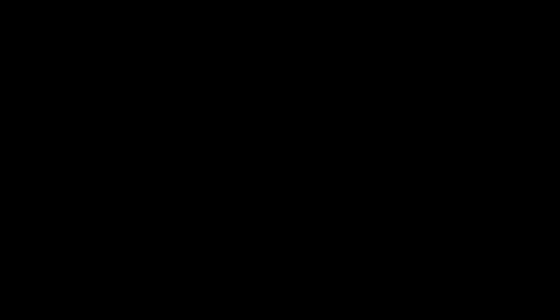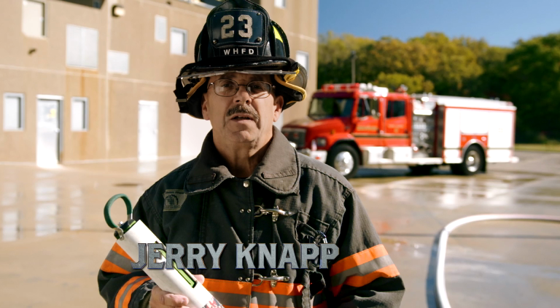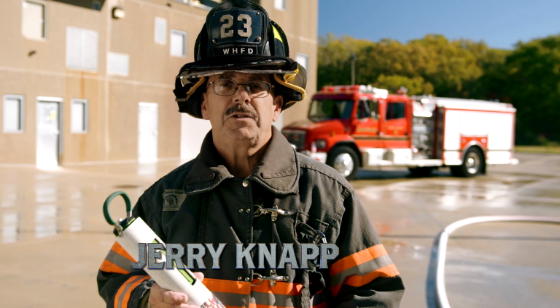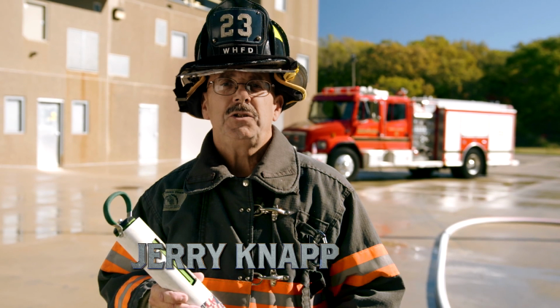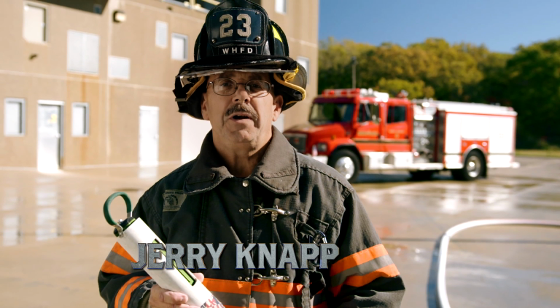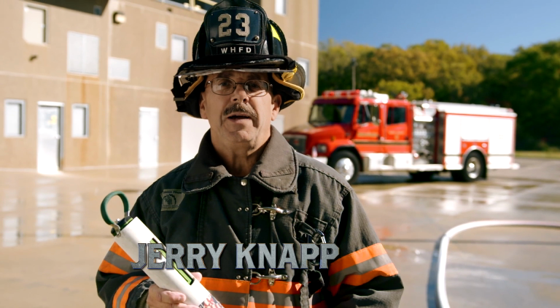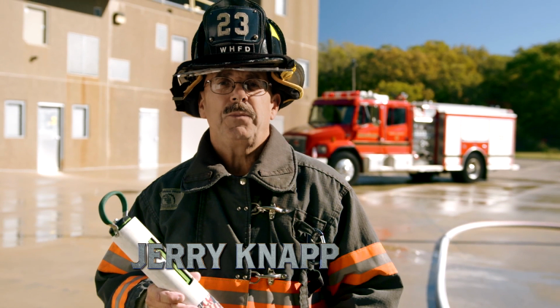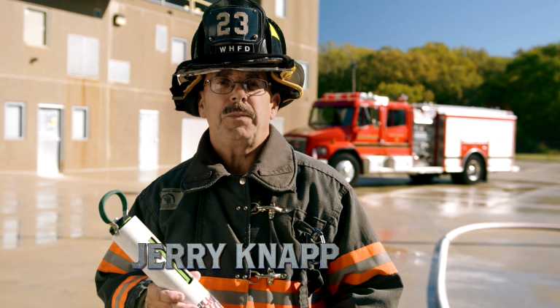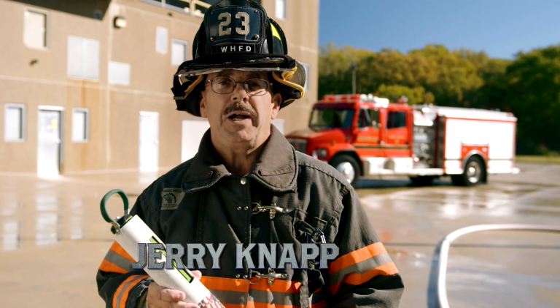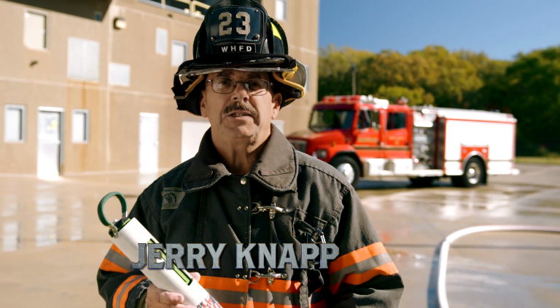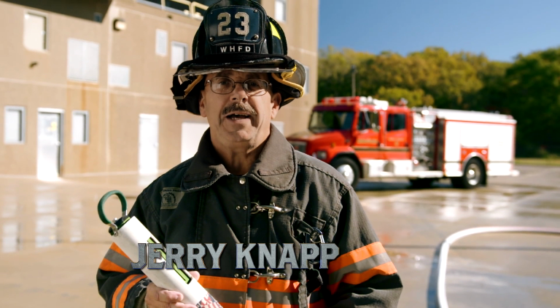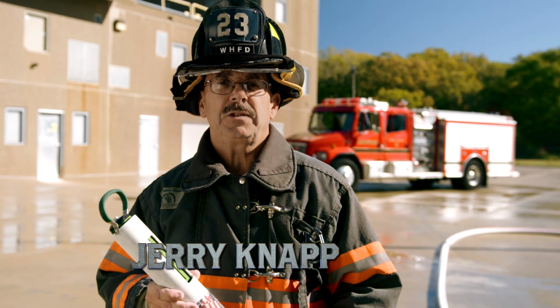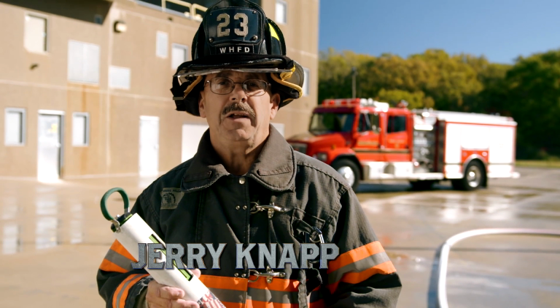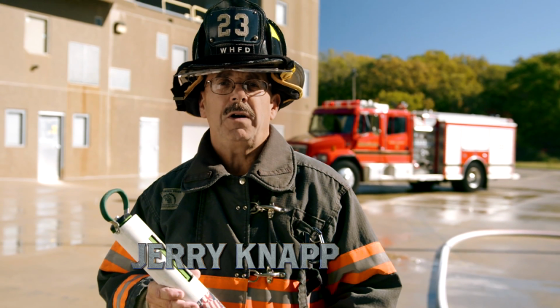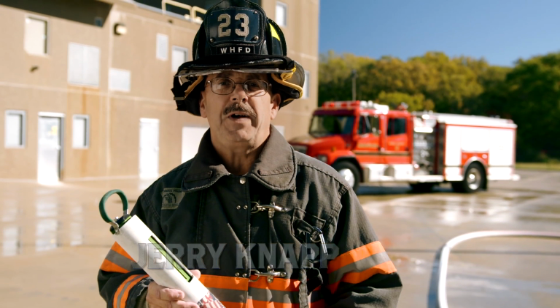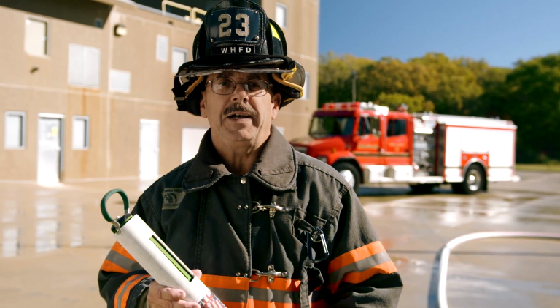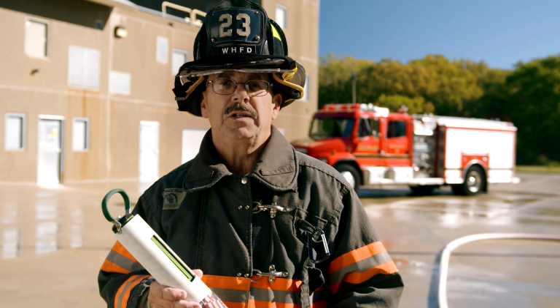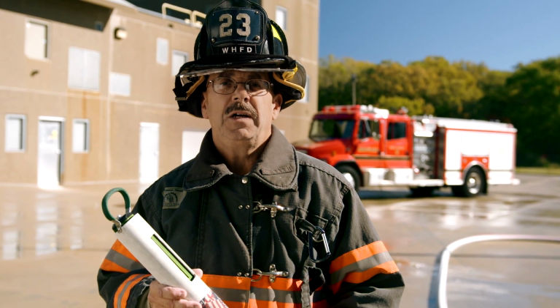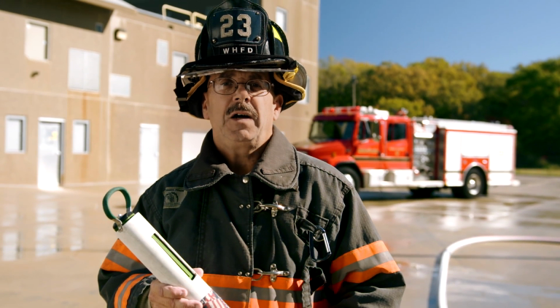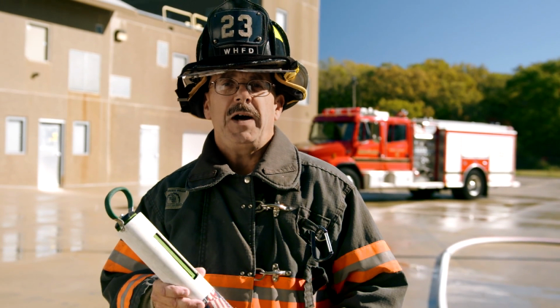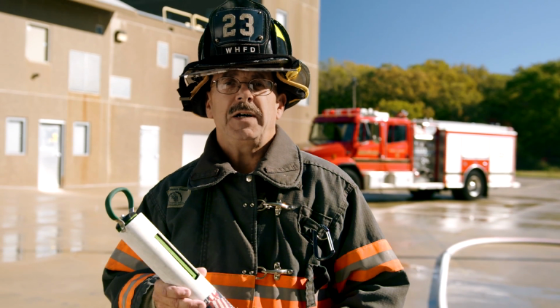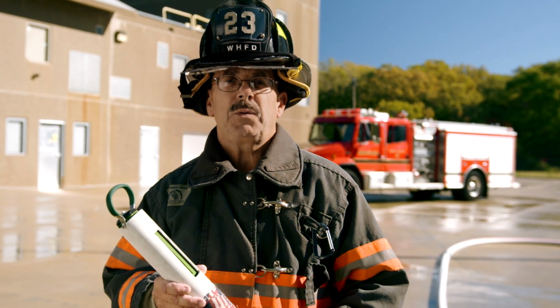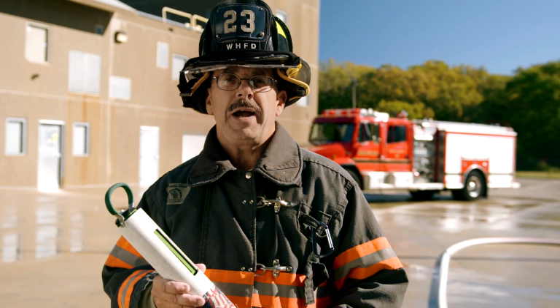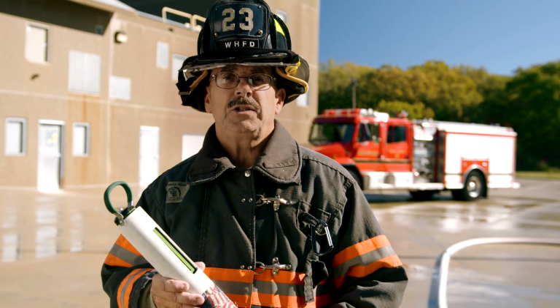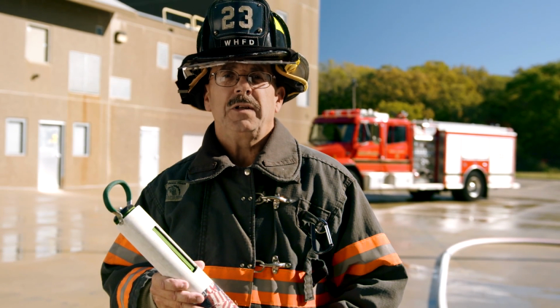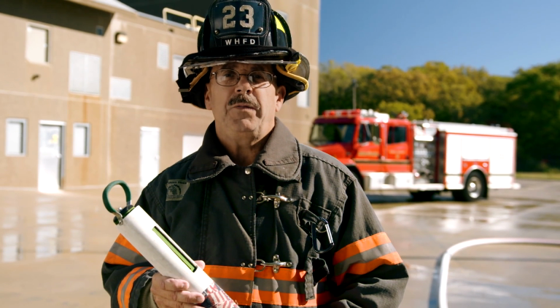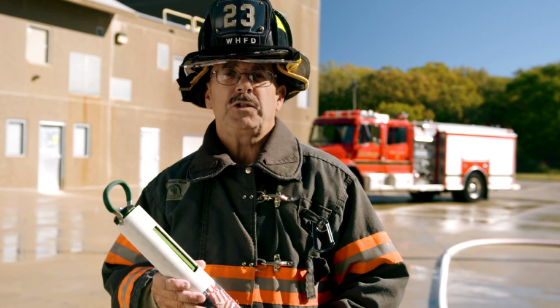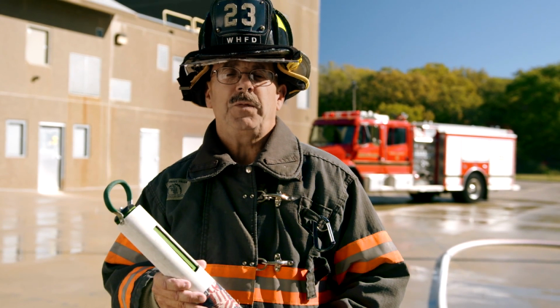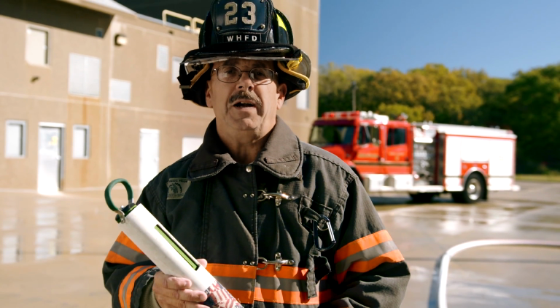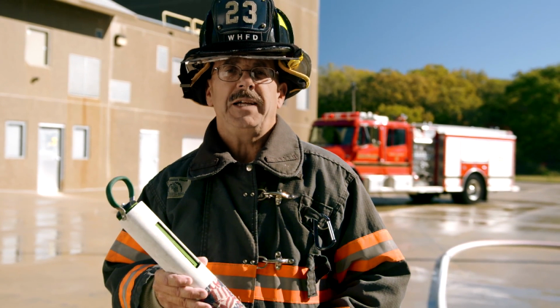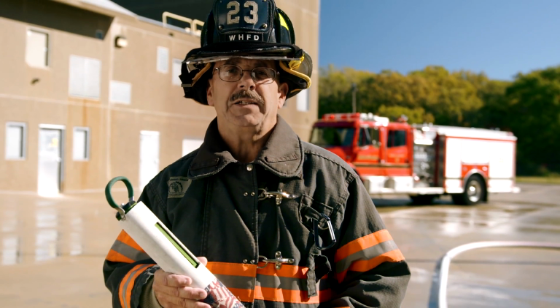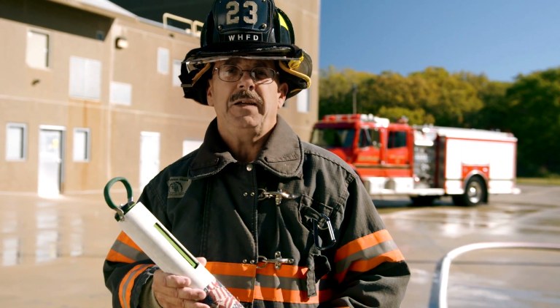This is Jerry Nepp with the brass tacks and hard facts of how nozzle reaction affects your fire attack team.